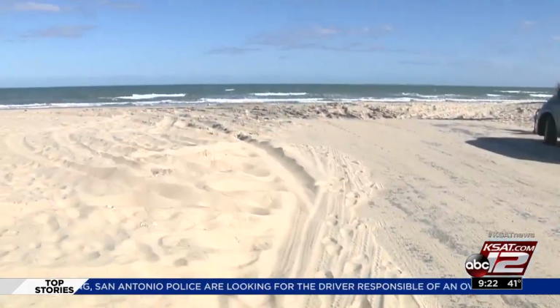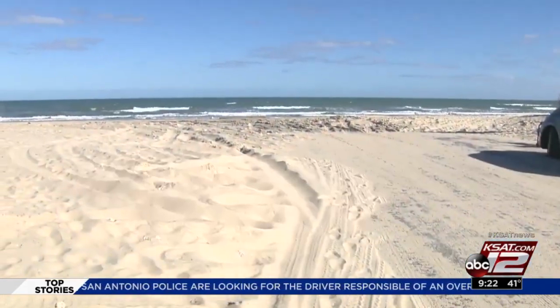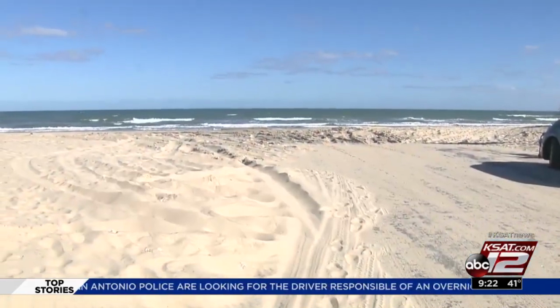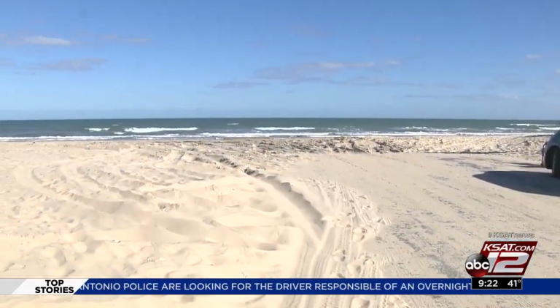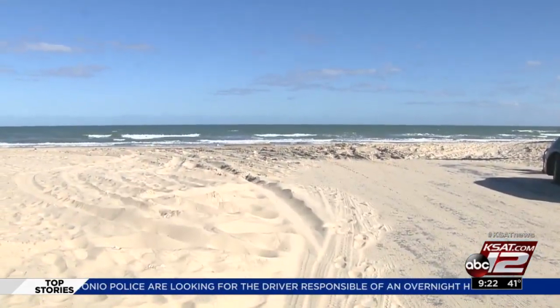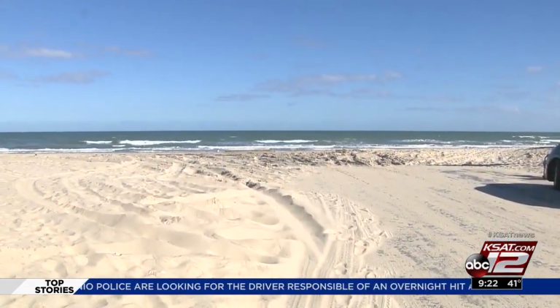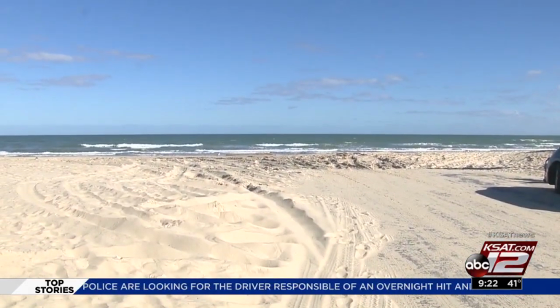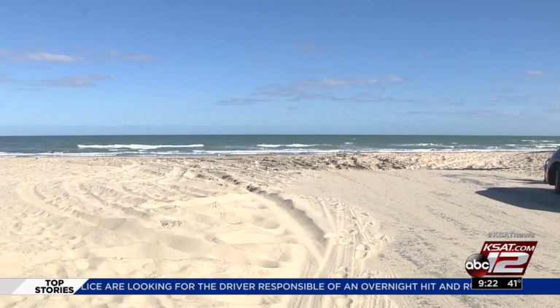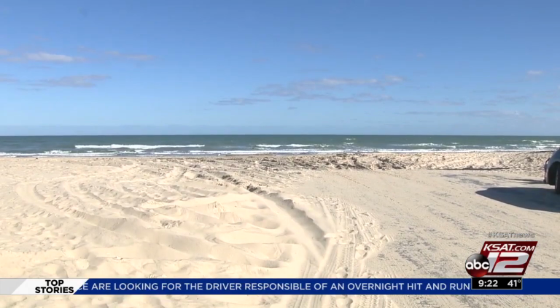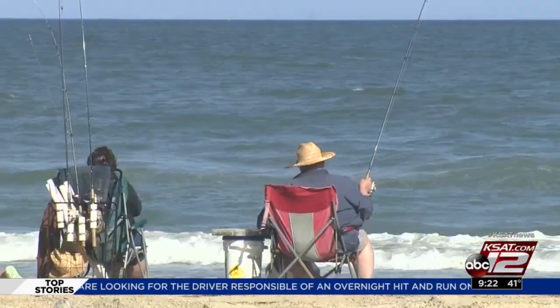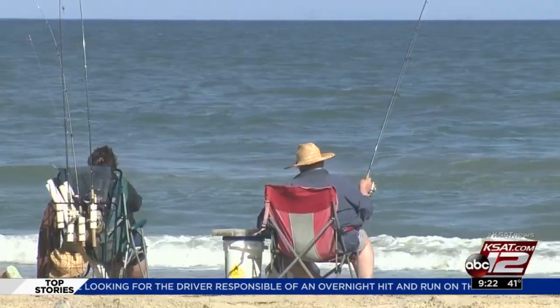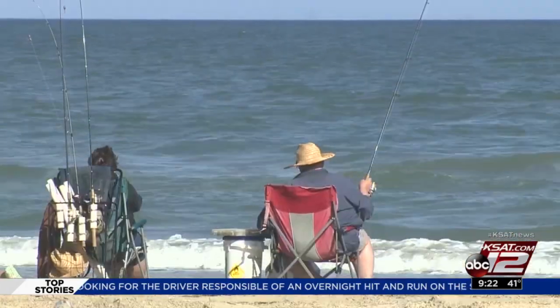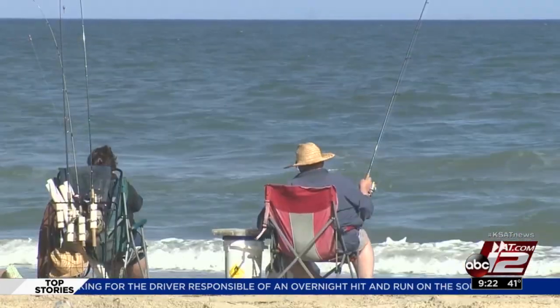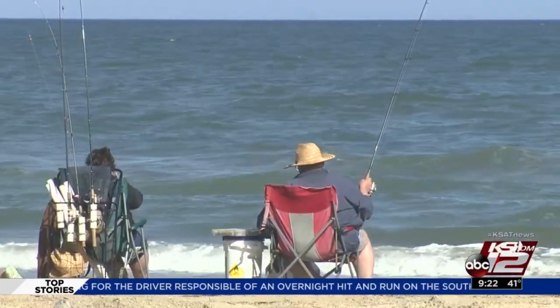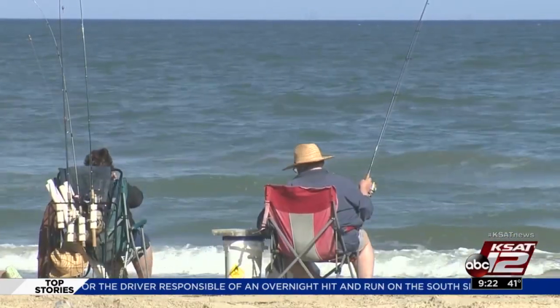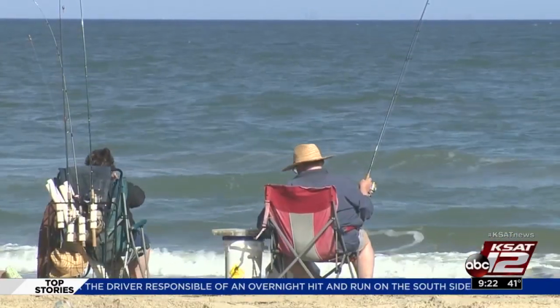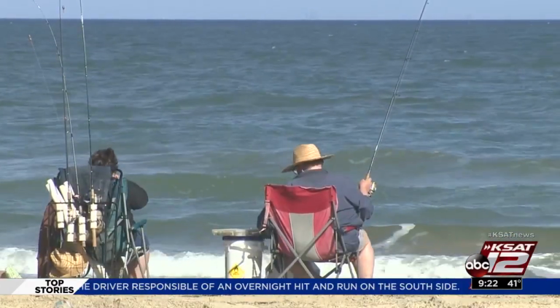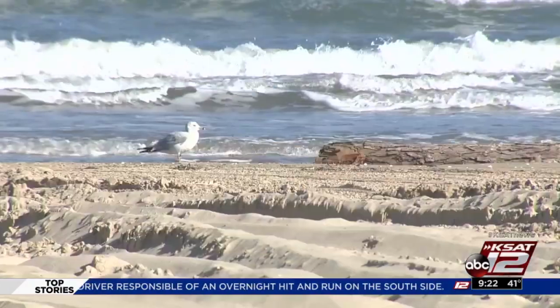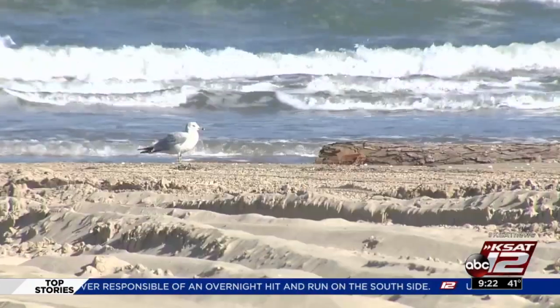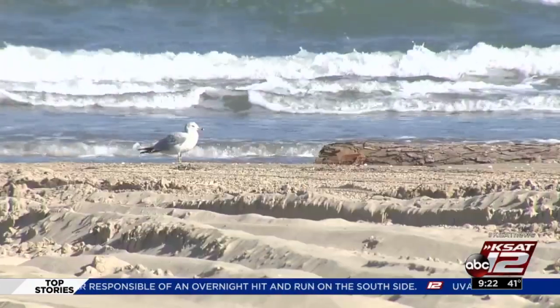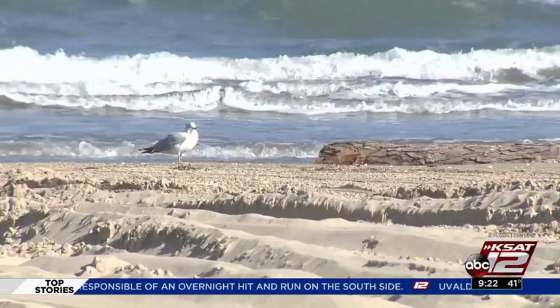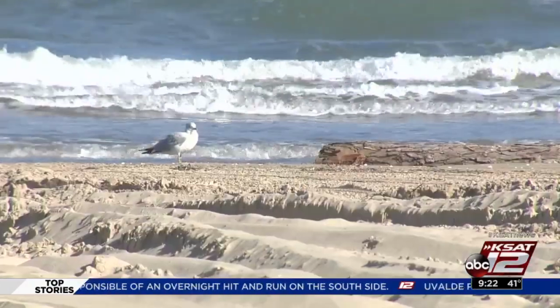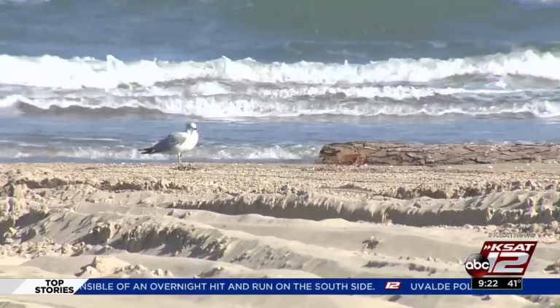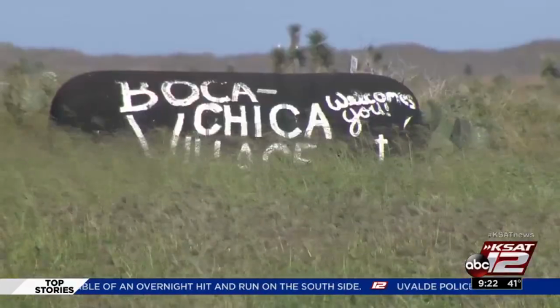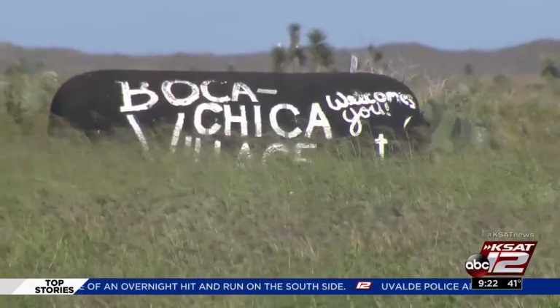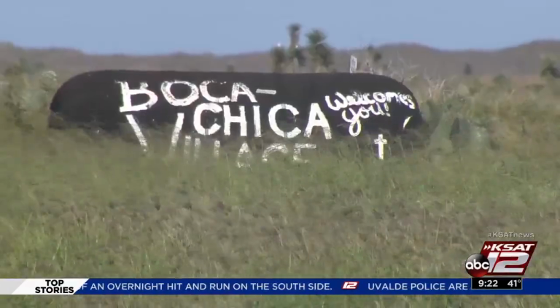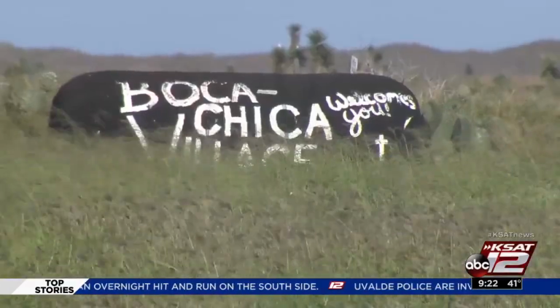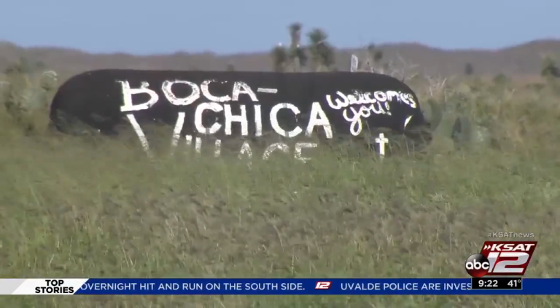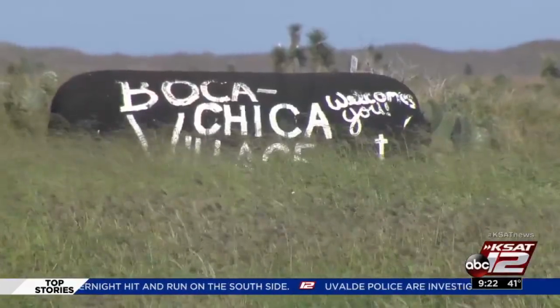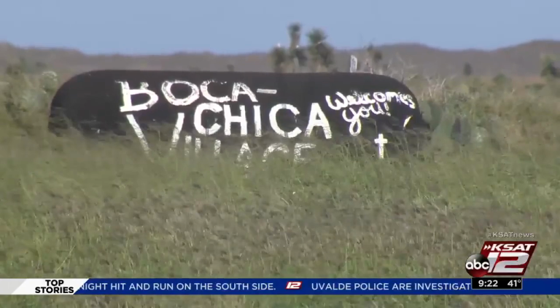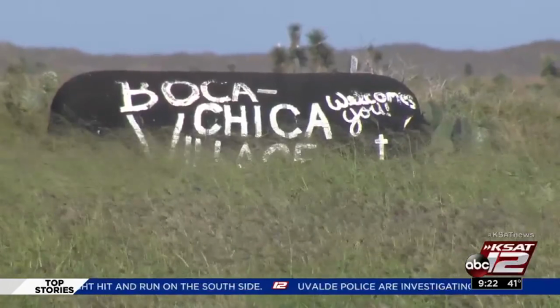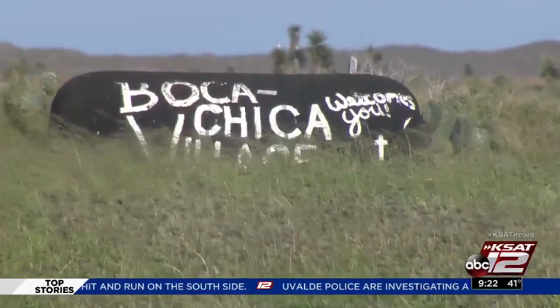But why Boca Chica? Salinas says it's geography. Boca Chica is one of the southernmost points in the country.